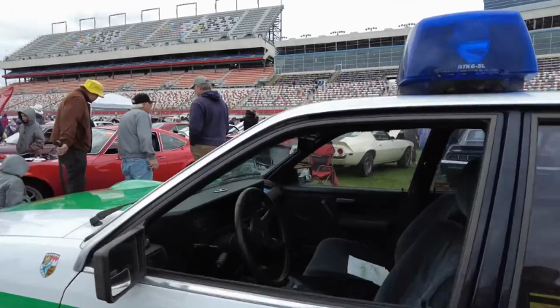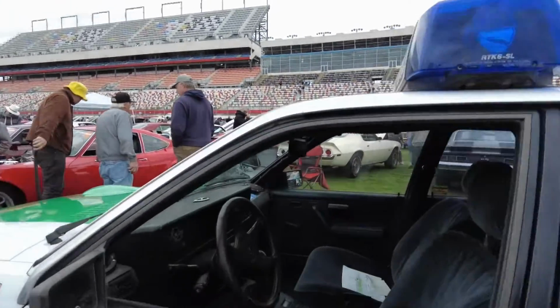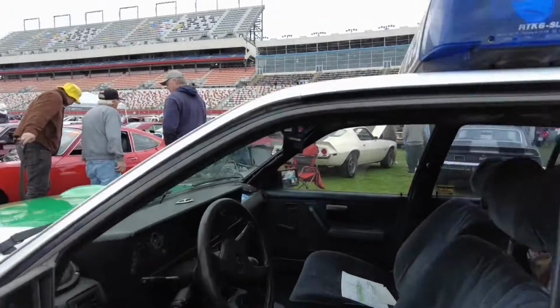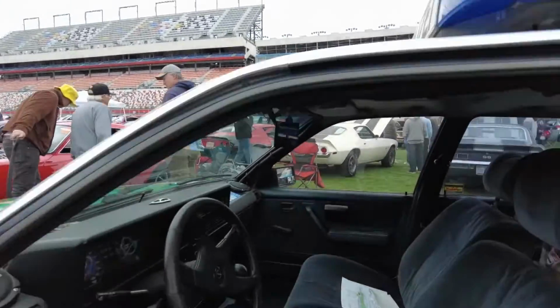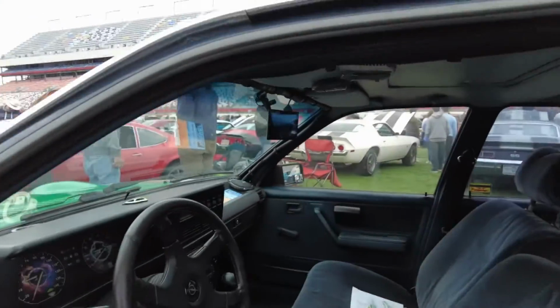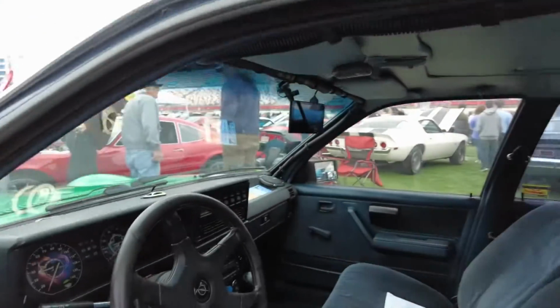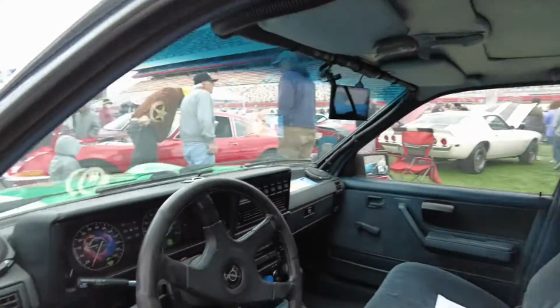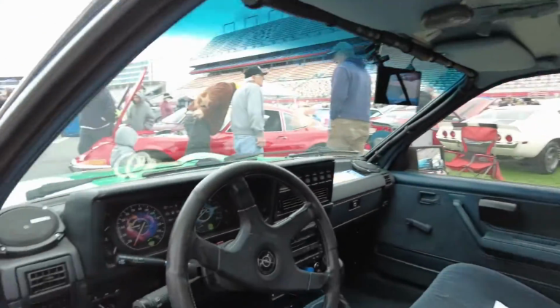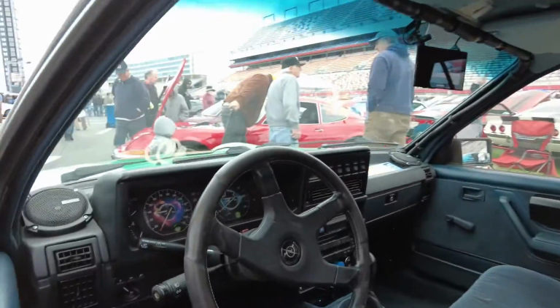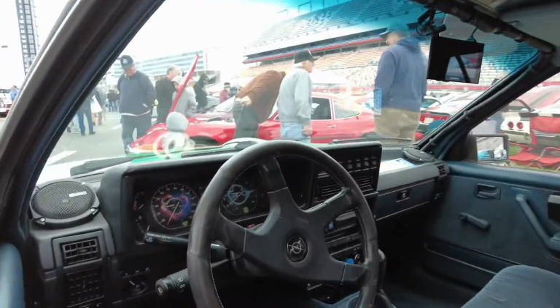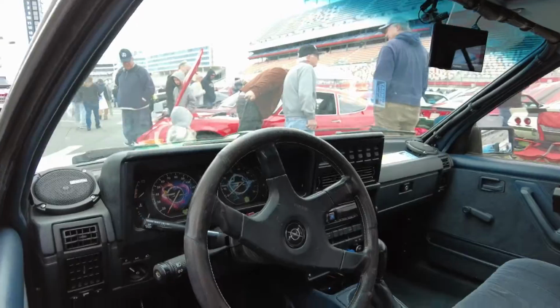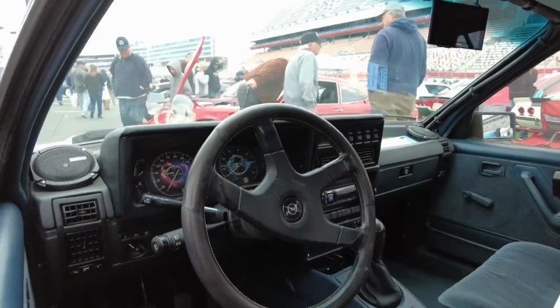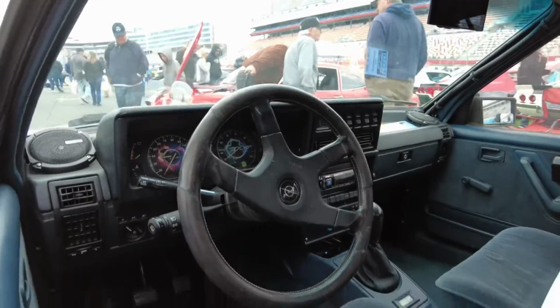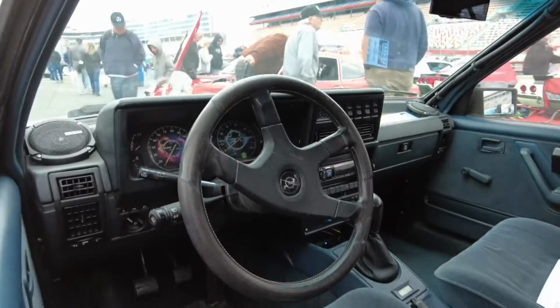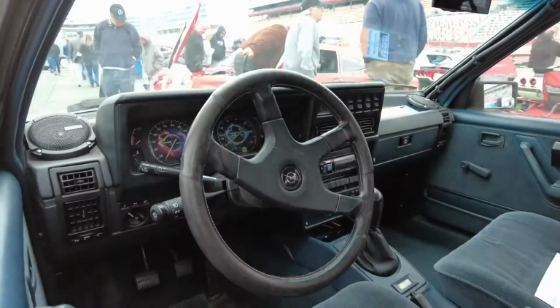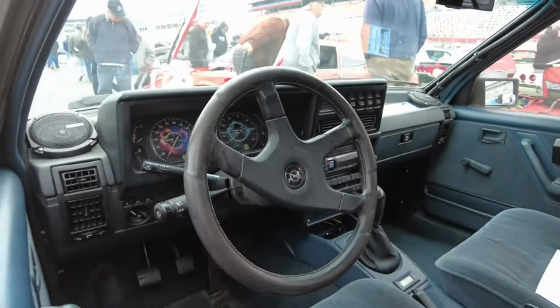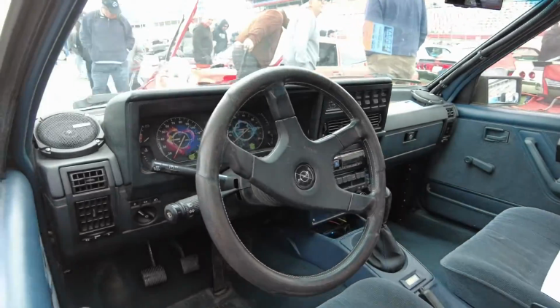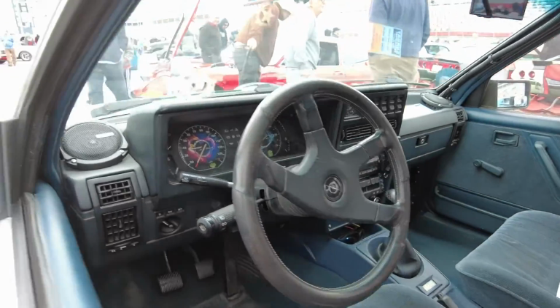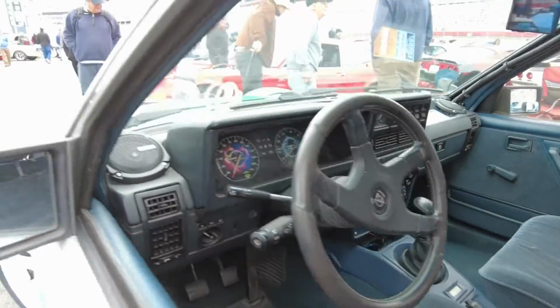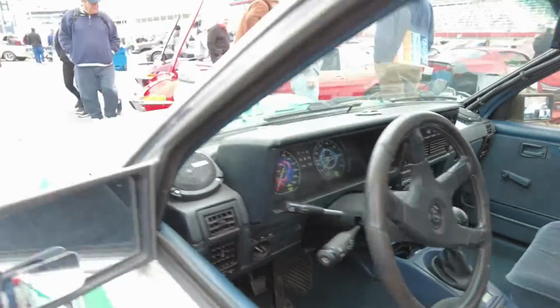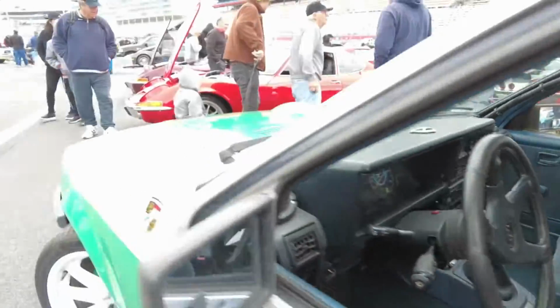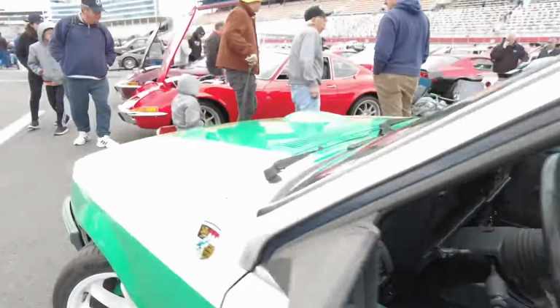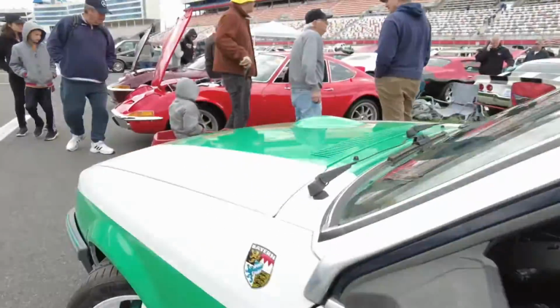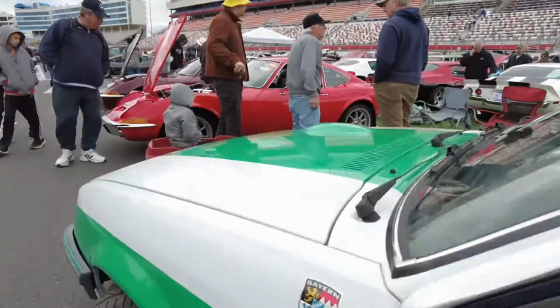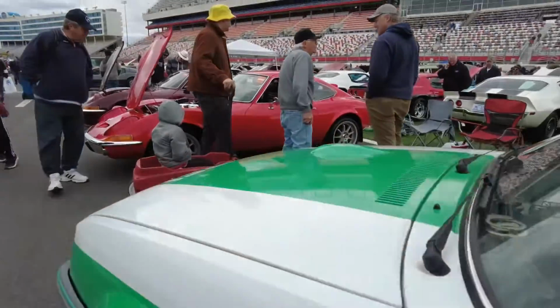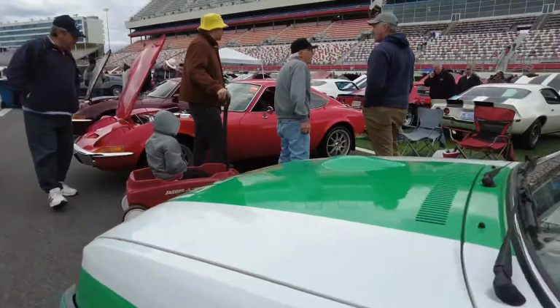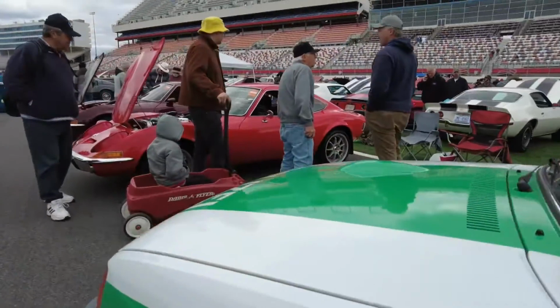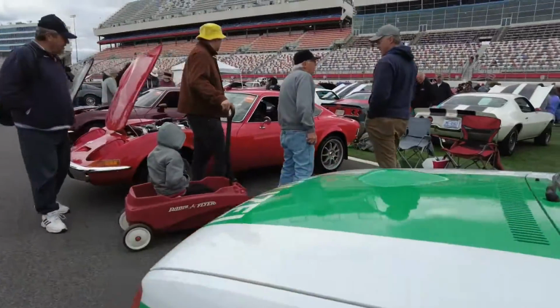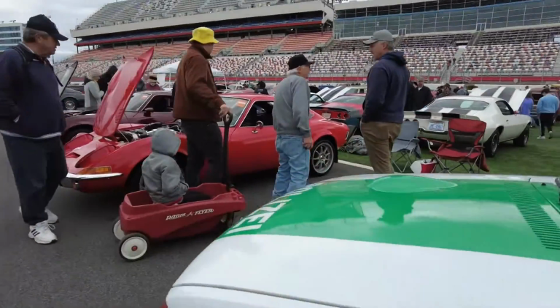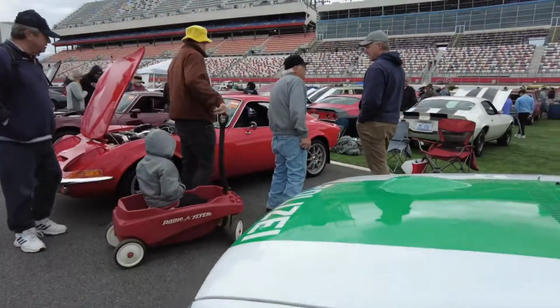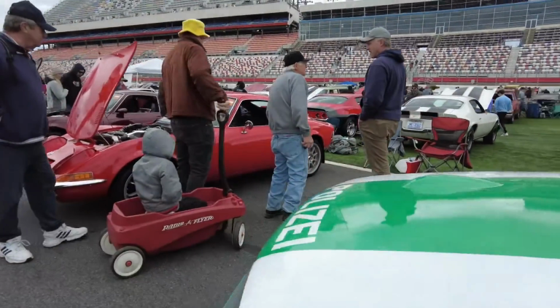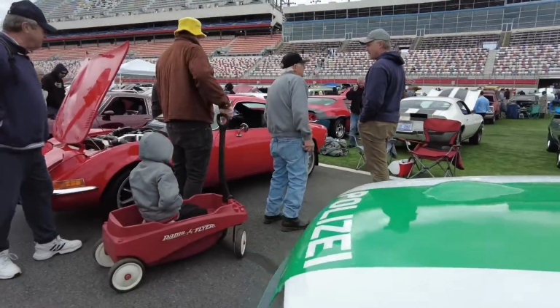I have for sure seen cars like this in various movies and TV shows from the 80s and 90s.